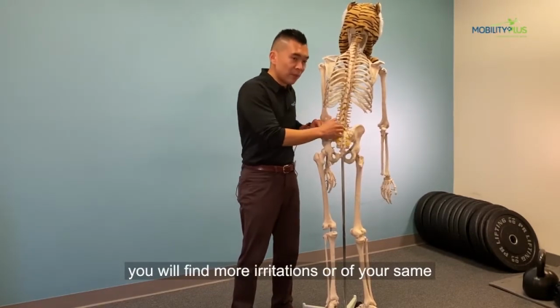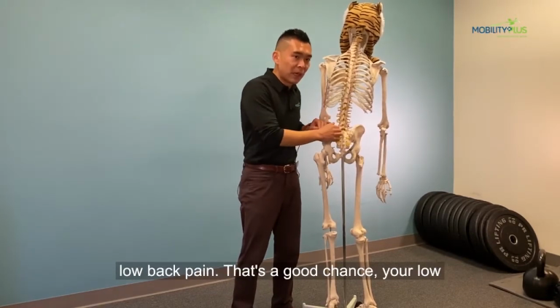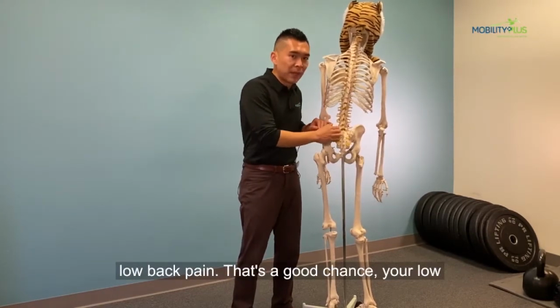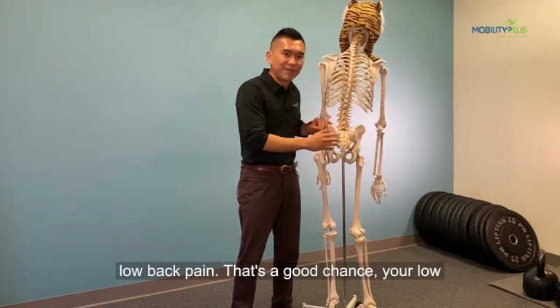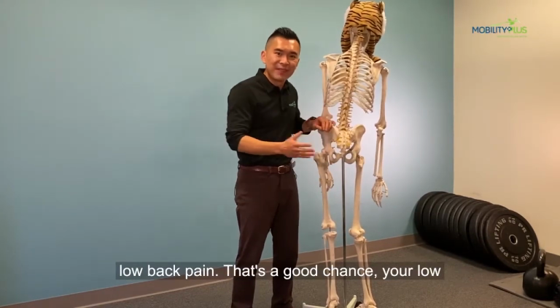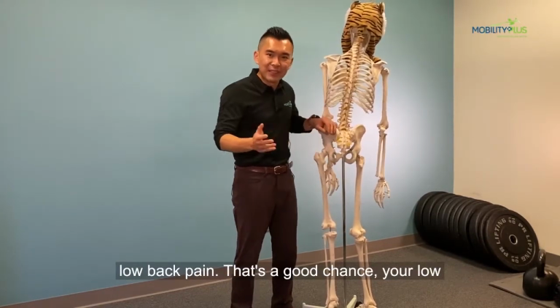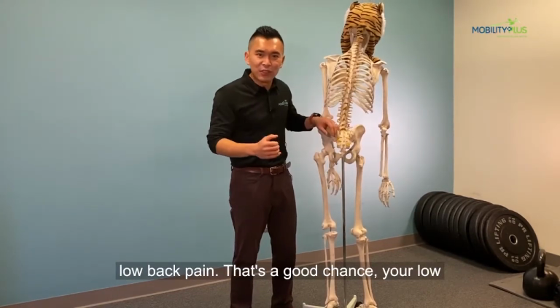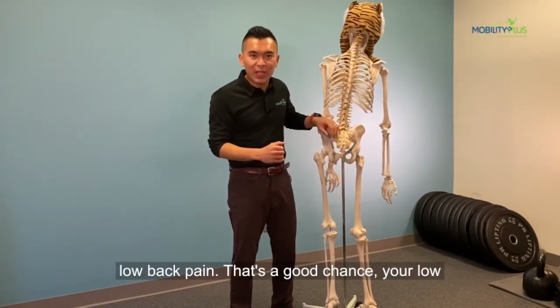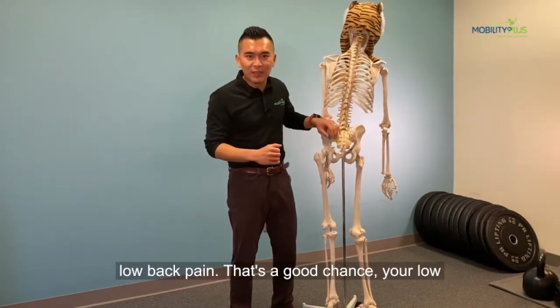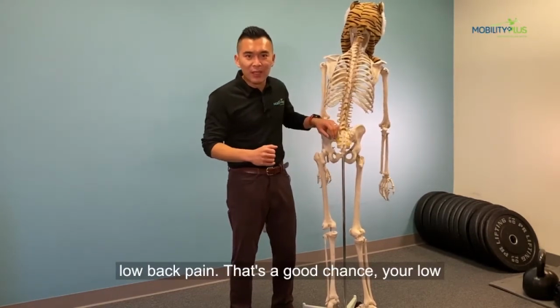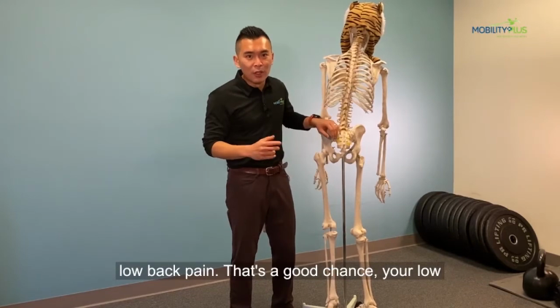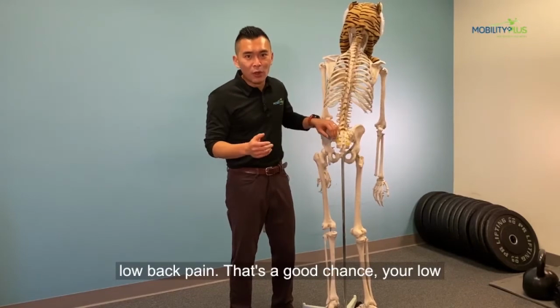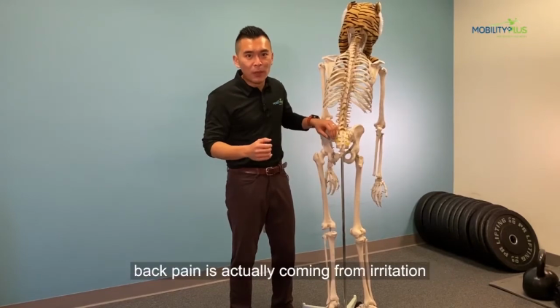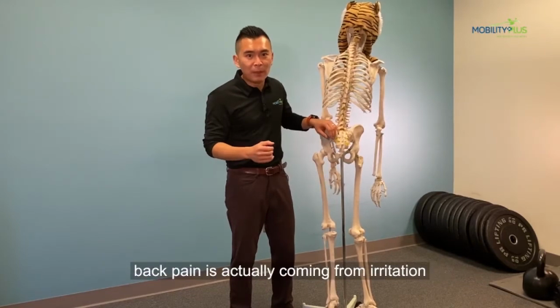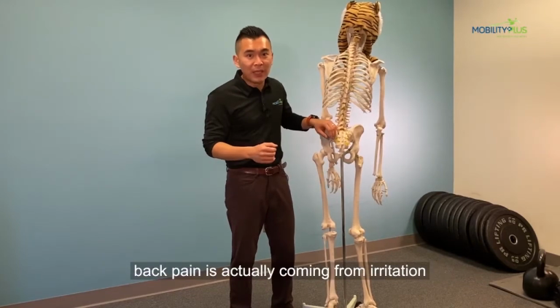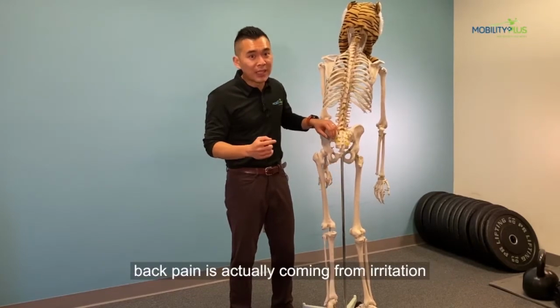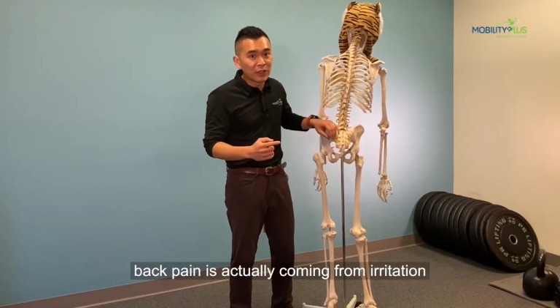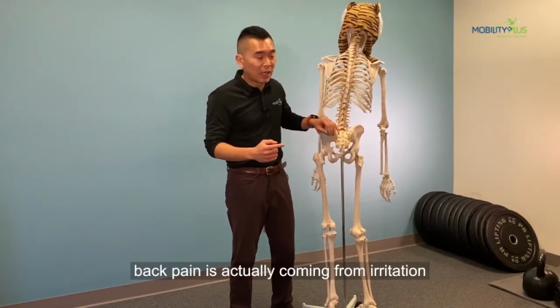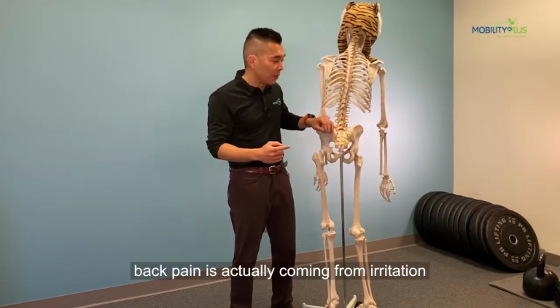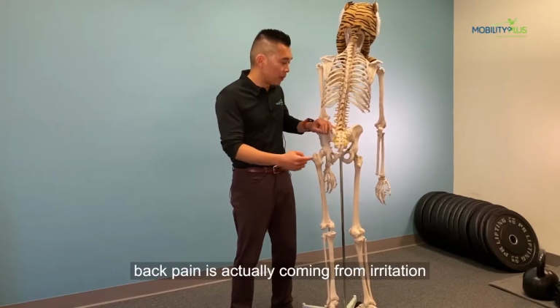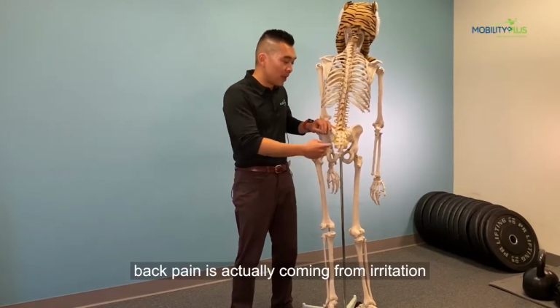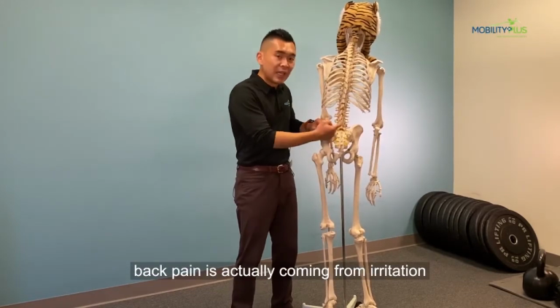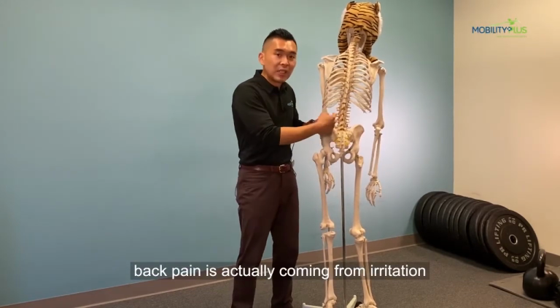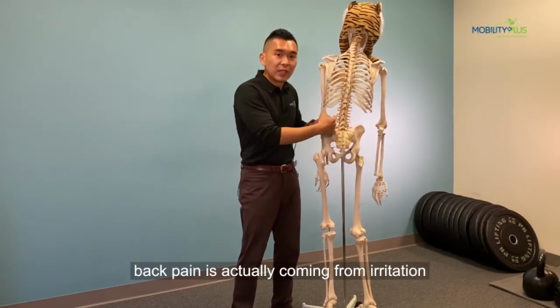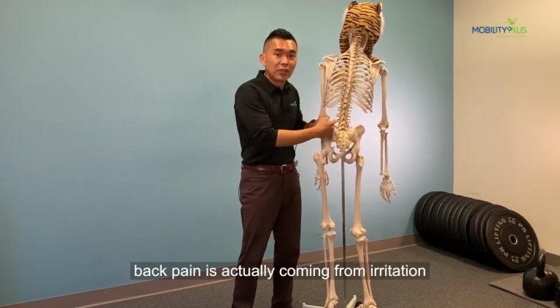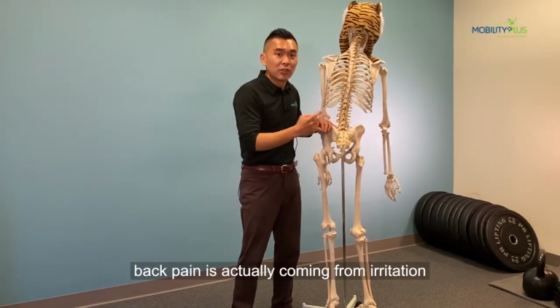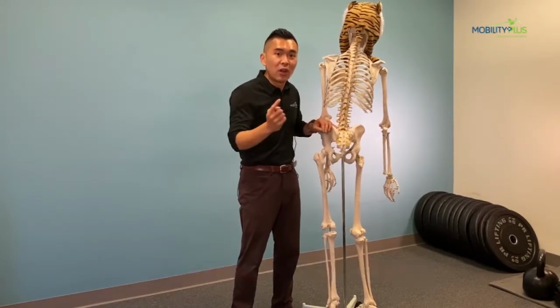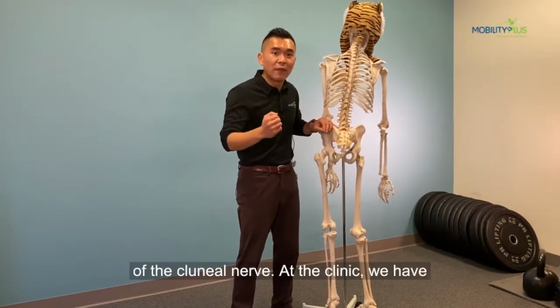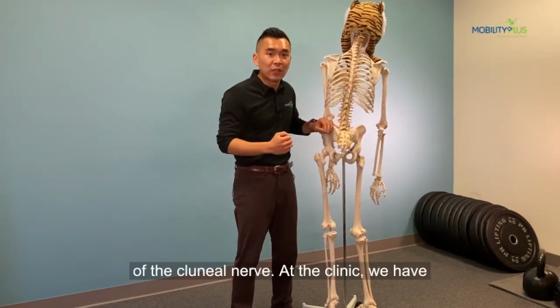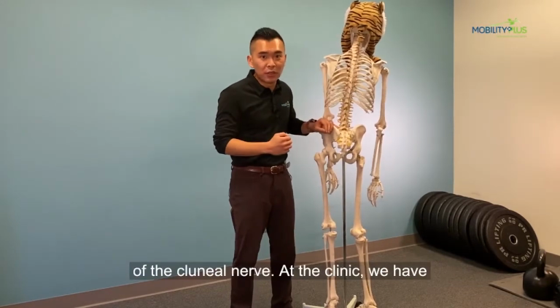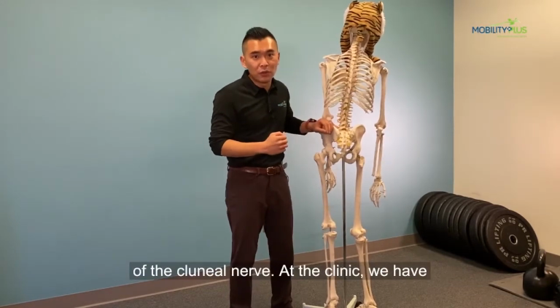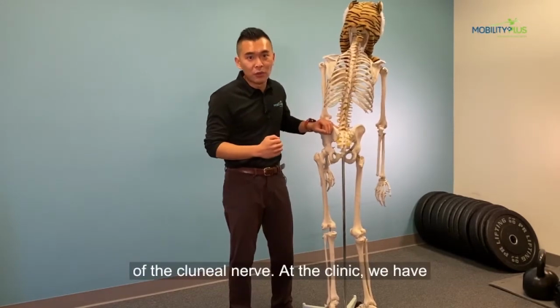And if you find more irritations of your same low back pain, that's a good chance your low back pain is actually coming from irritation of the clonial nerve.